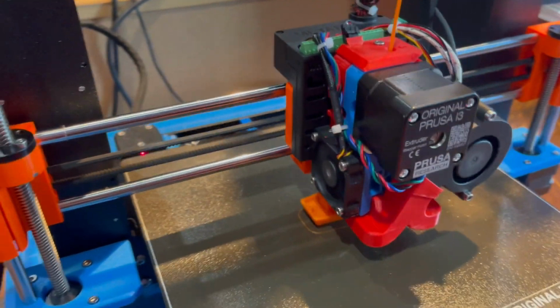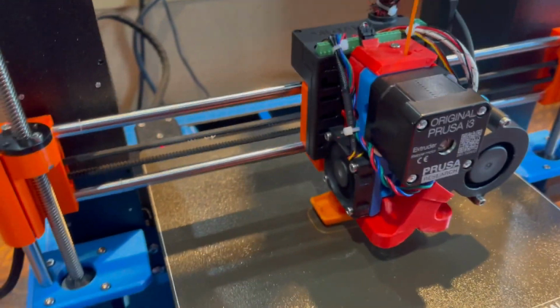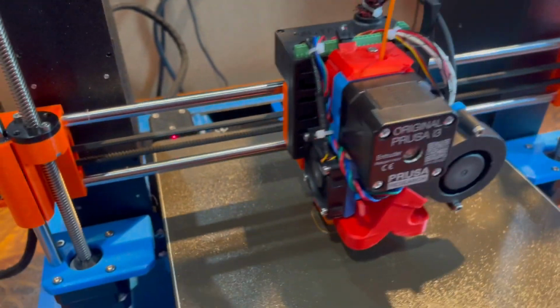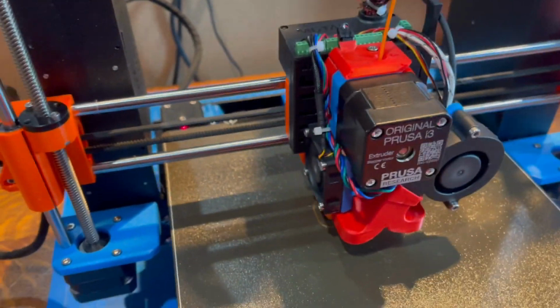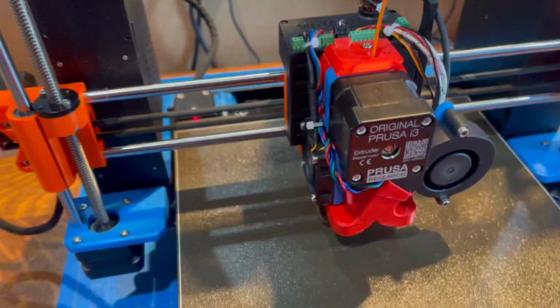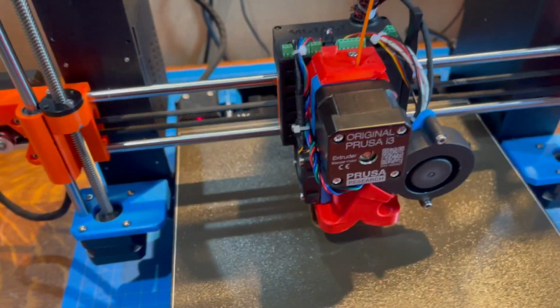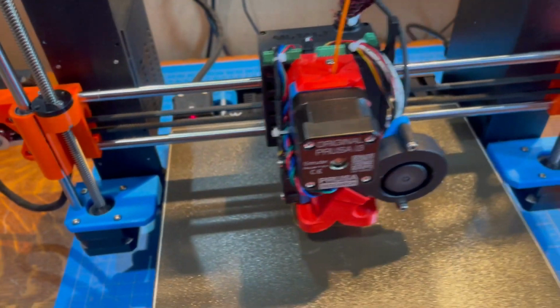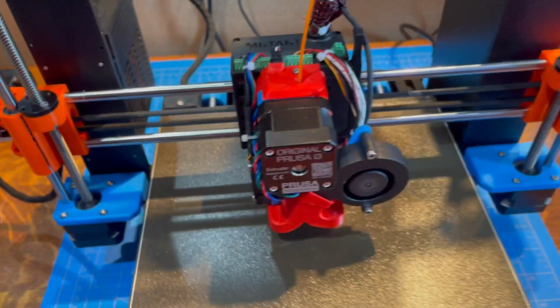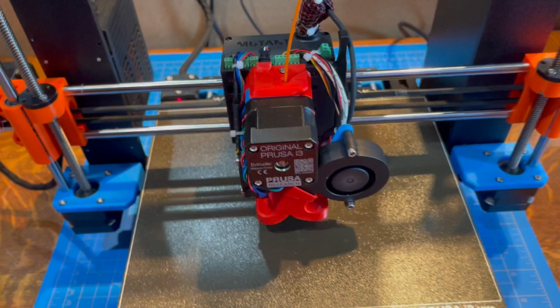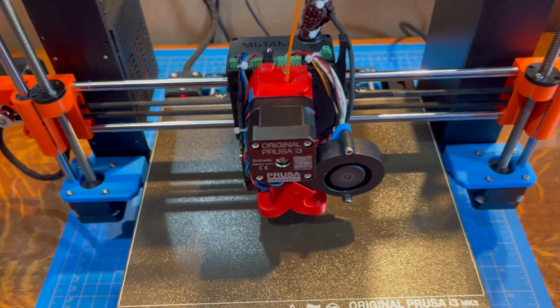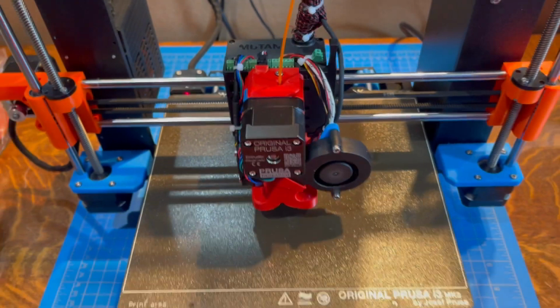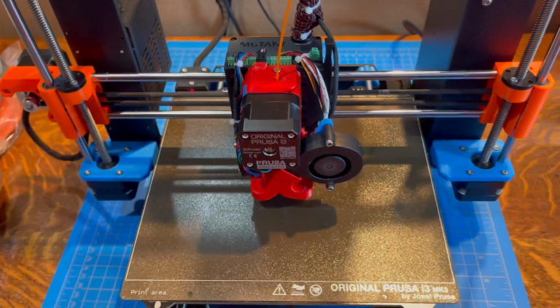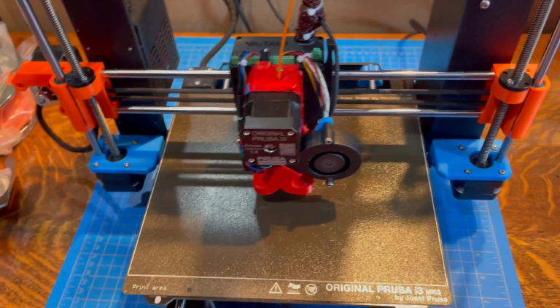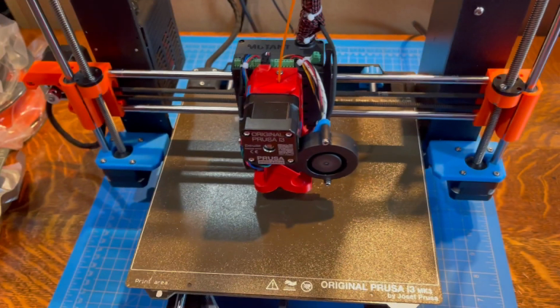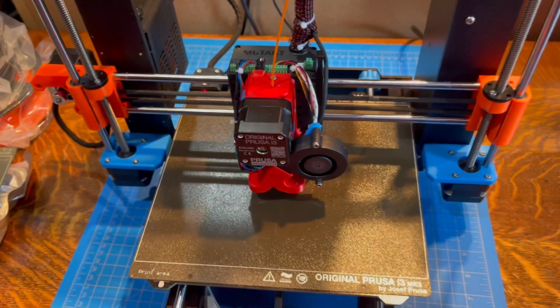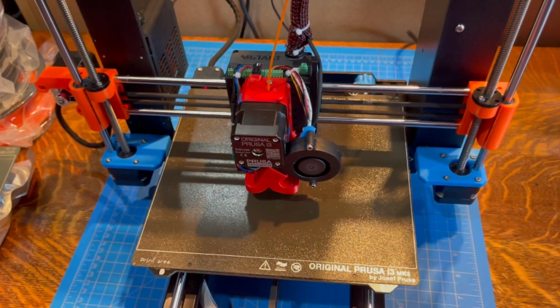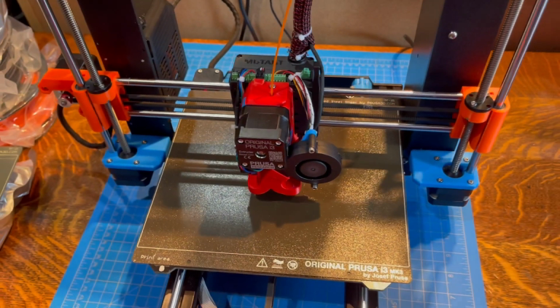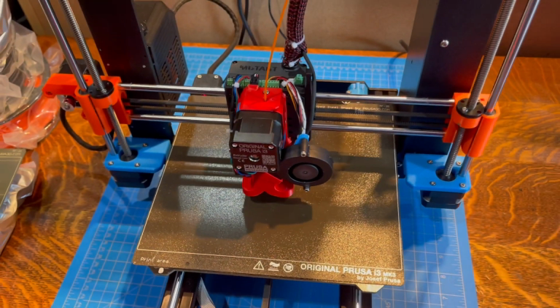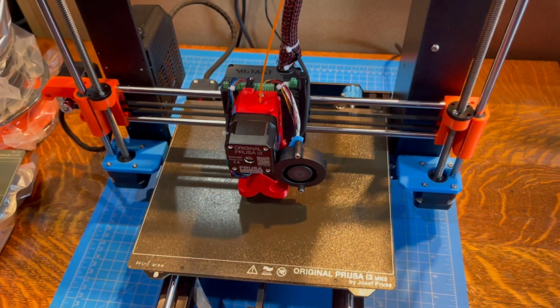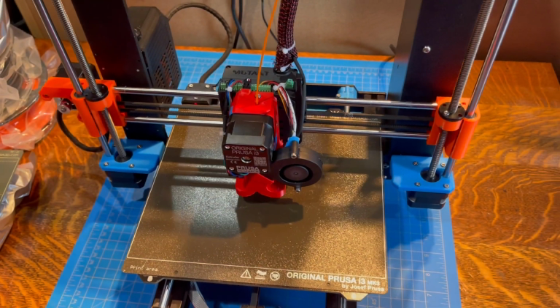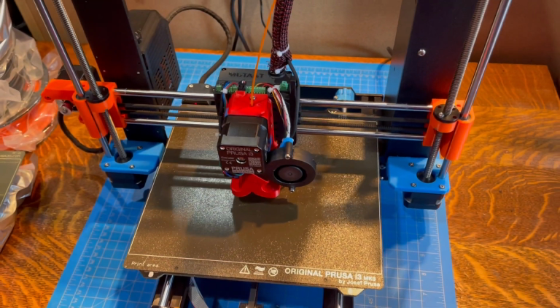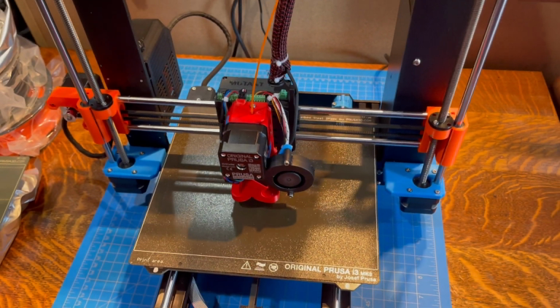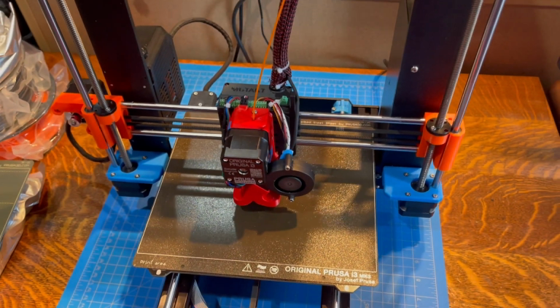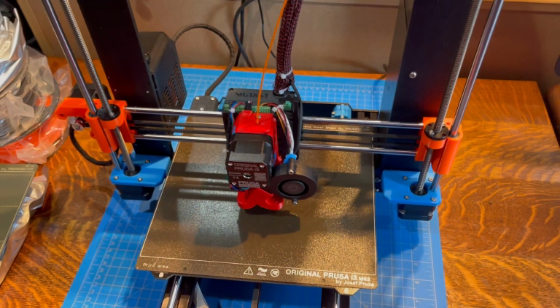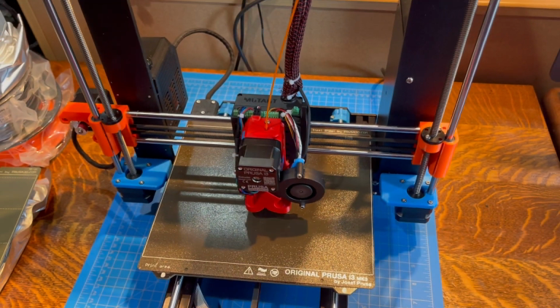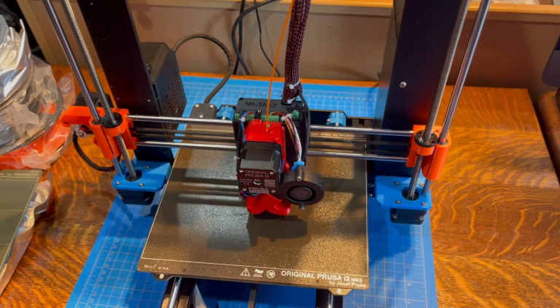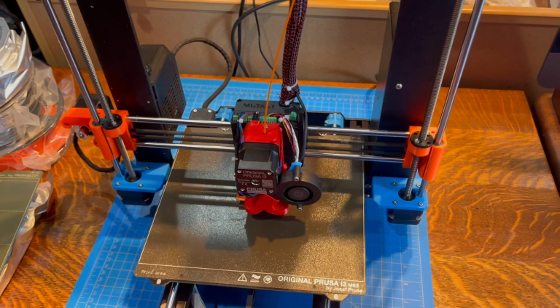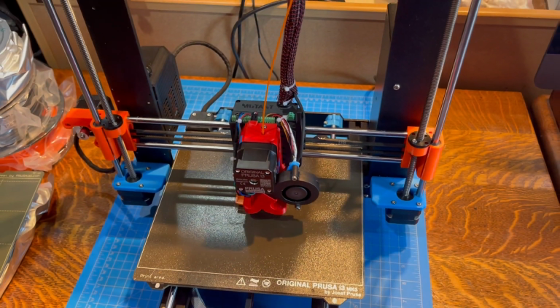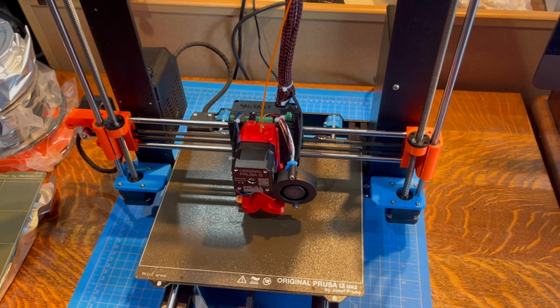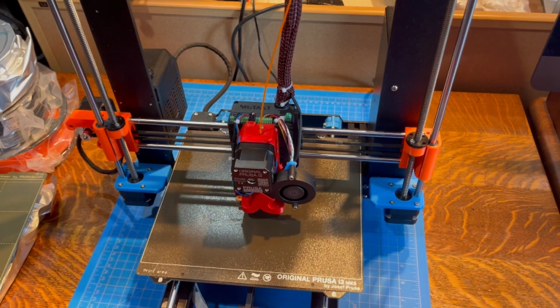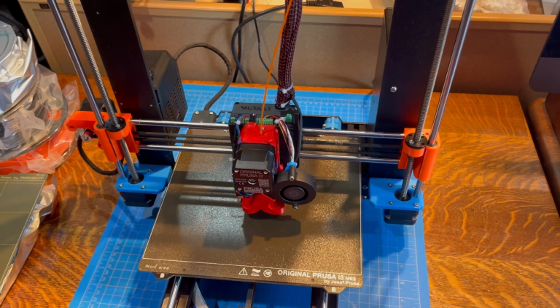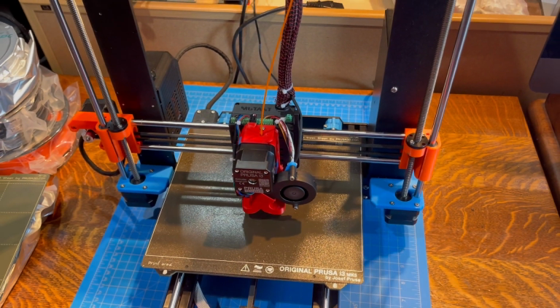Fully operational Prusa Mutant. Stay tuned.